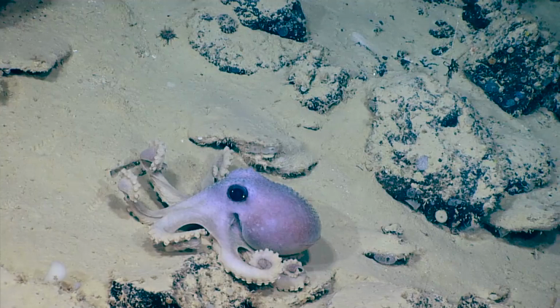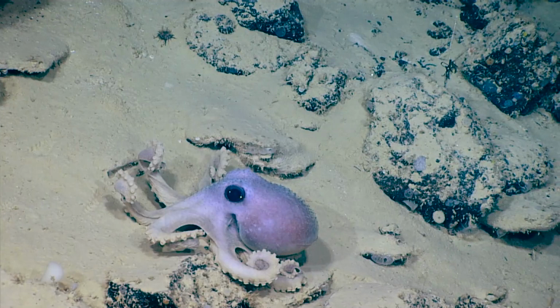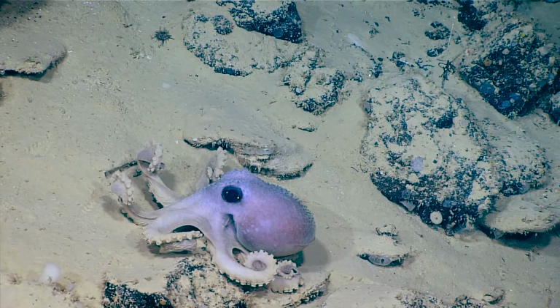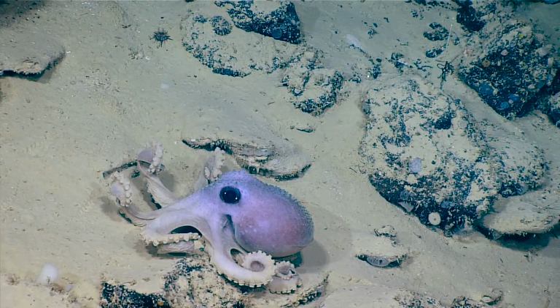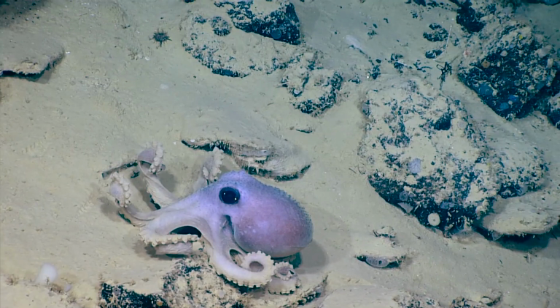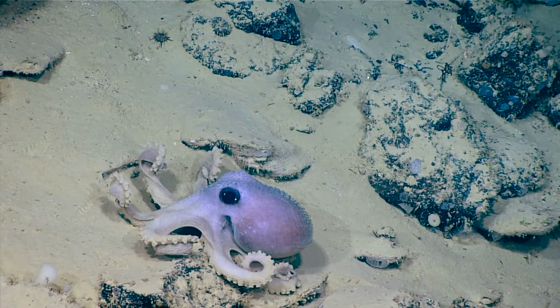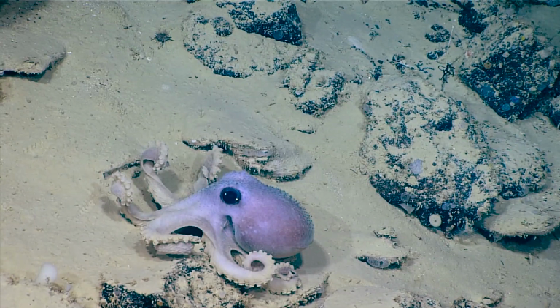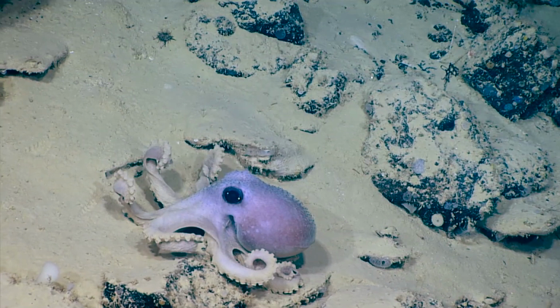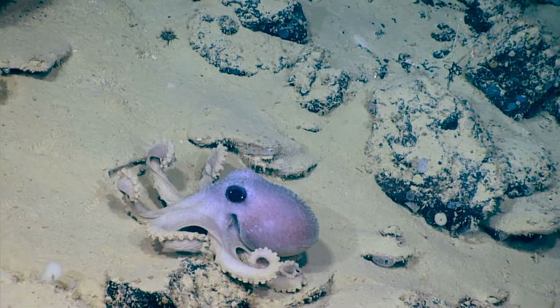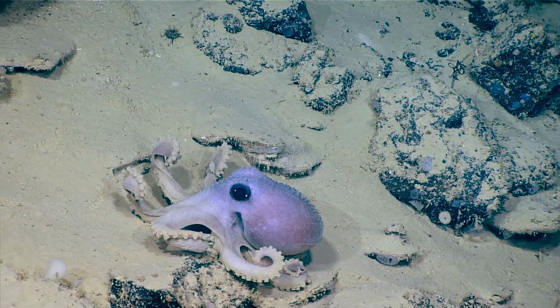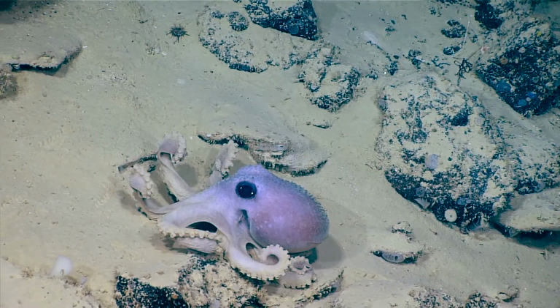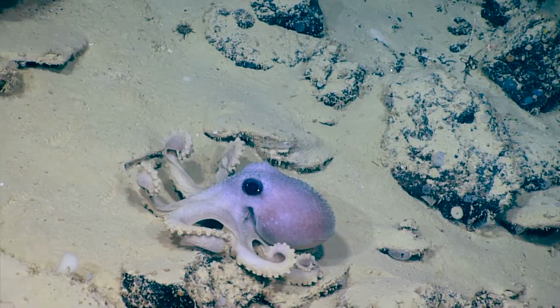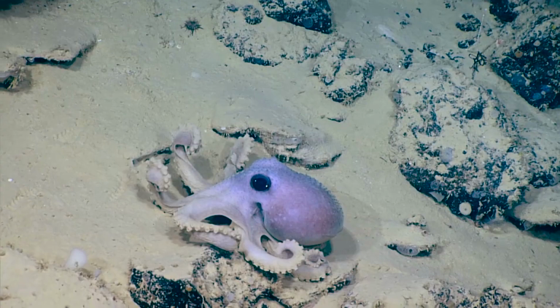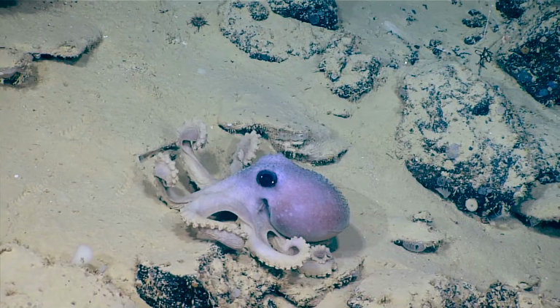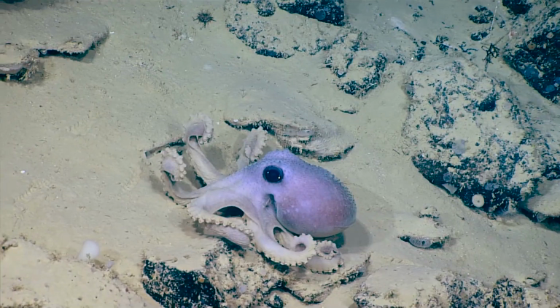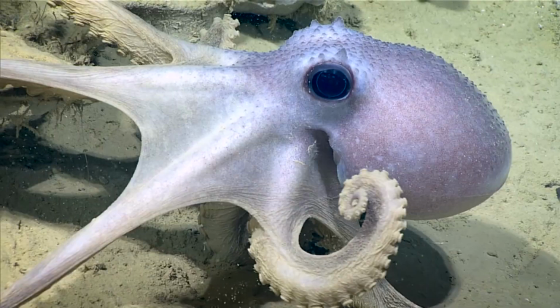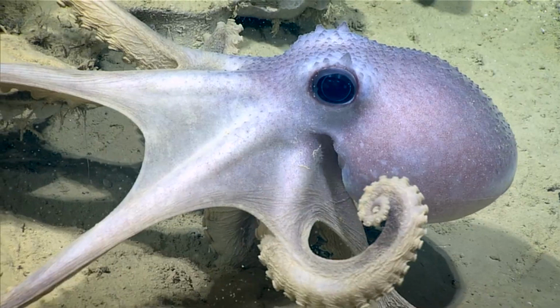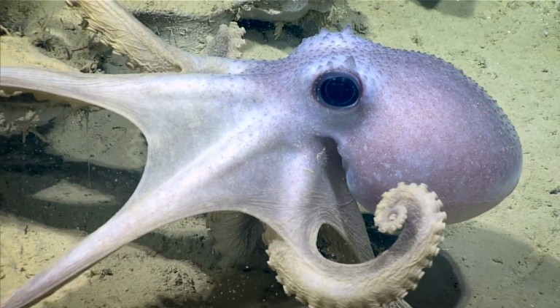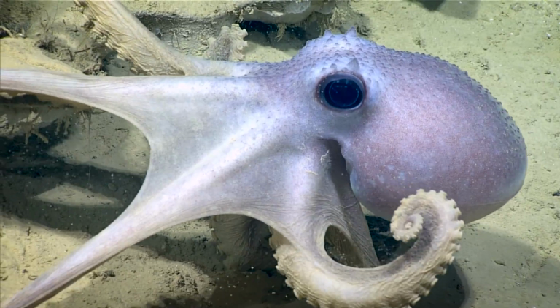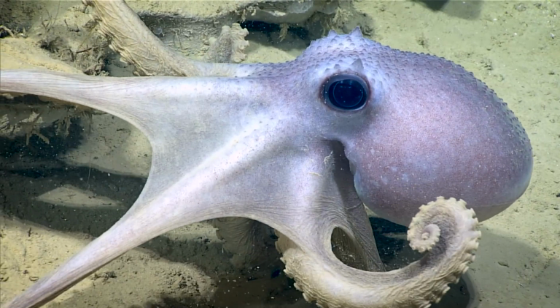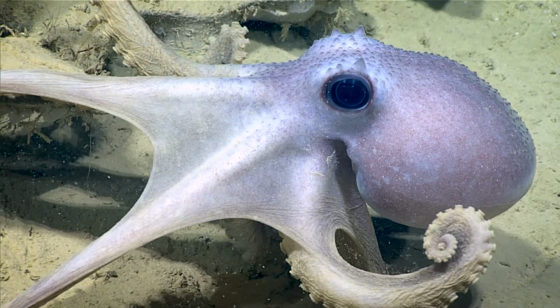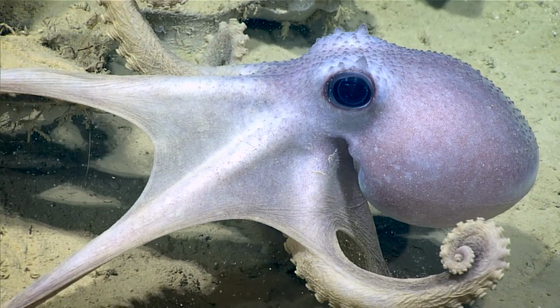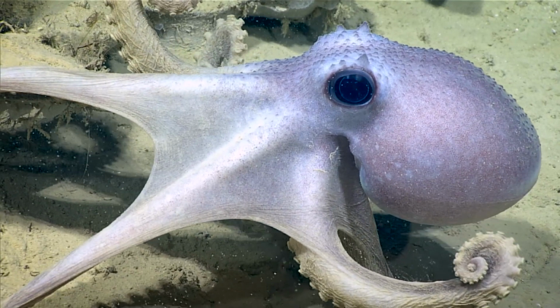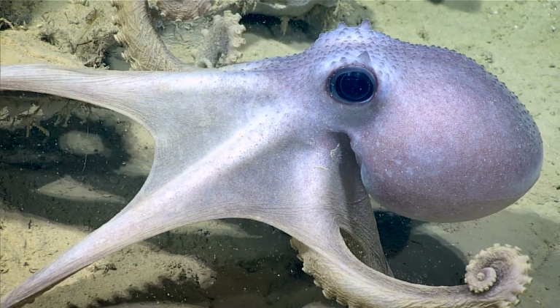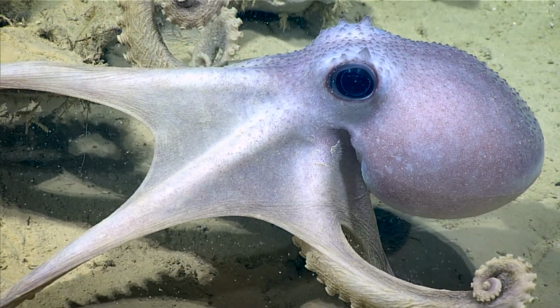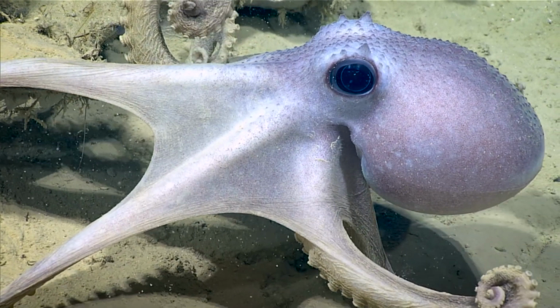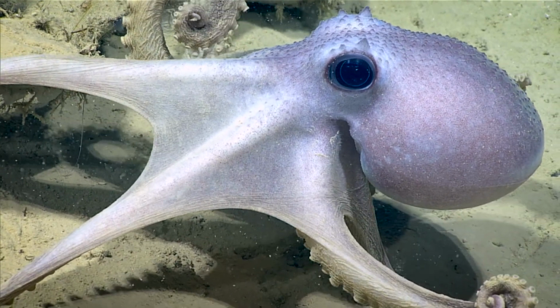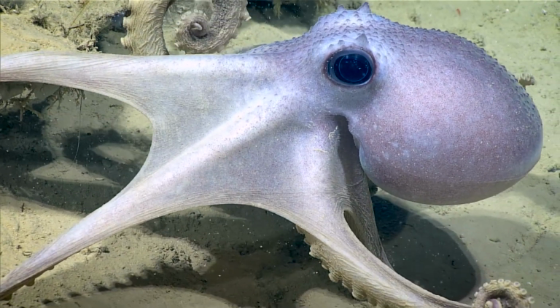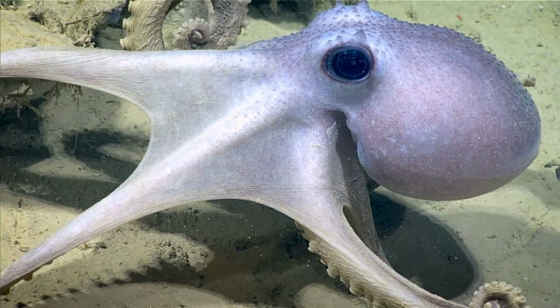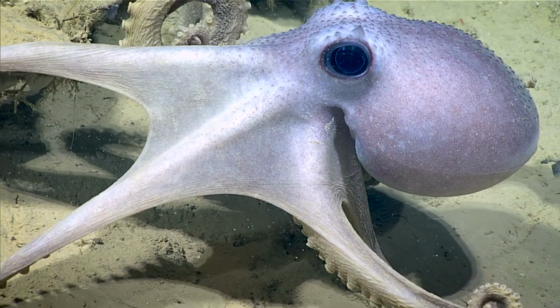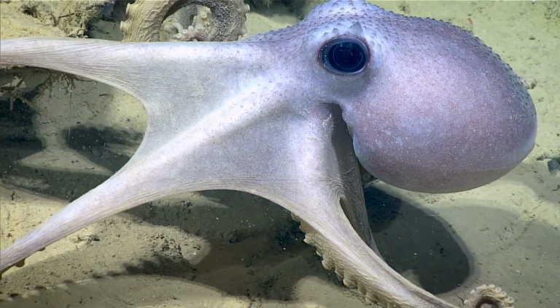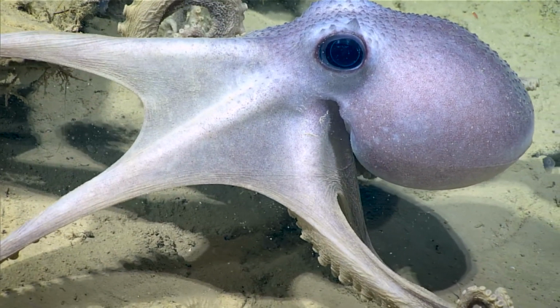Each of their arms has only one row of suckers. They have no ink sac. They can grow around 20 inches.